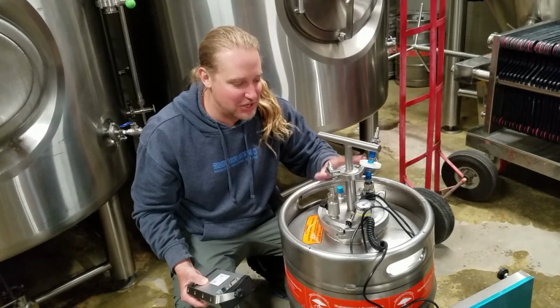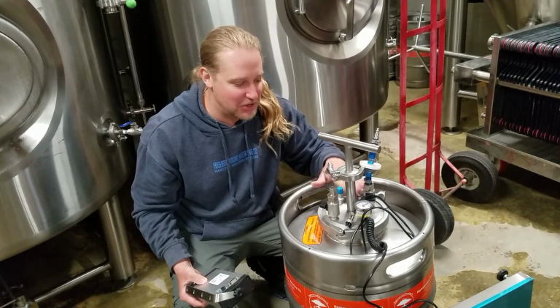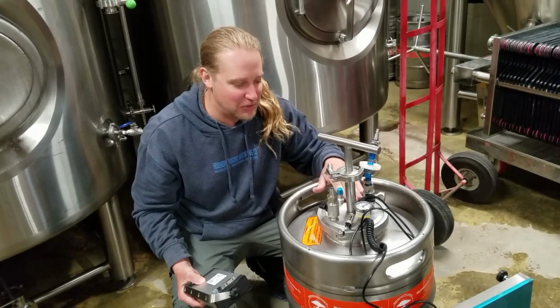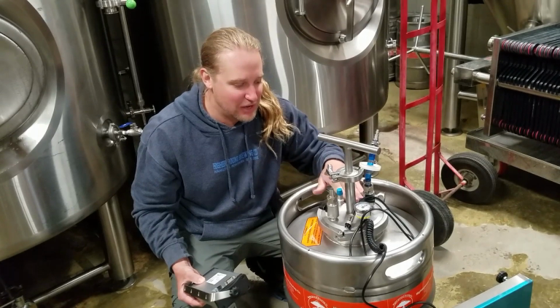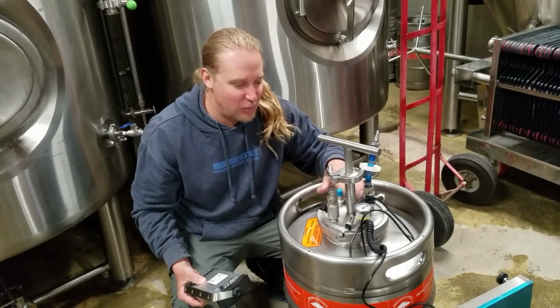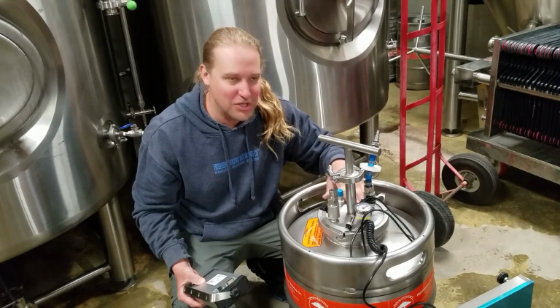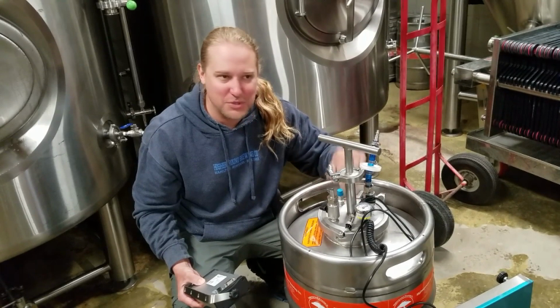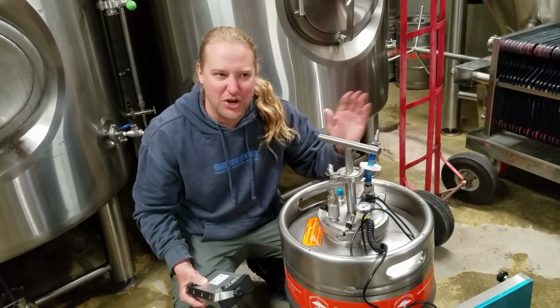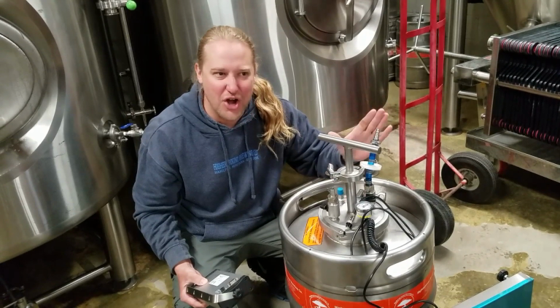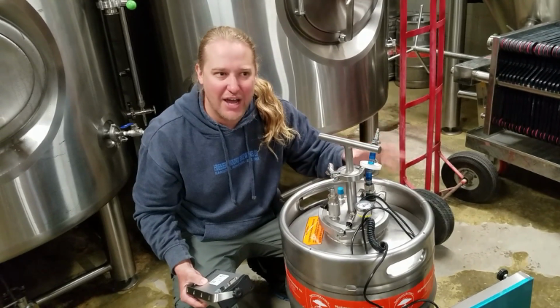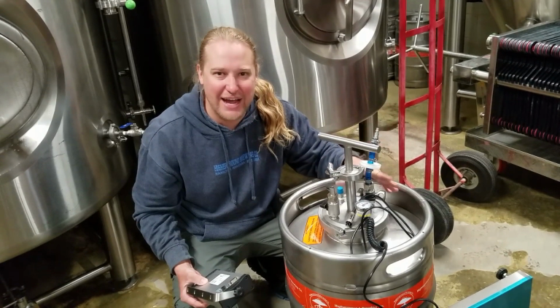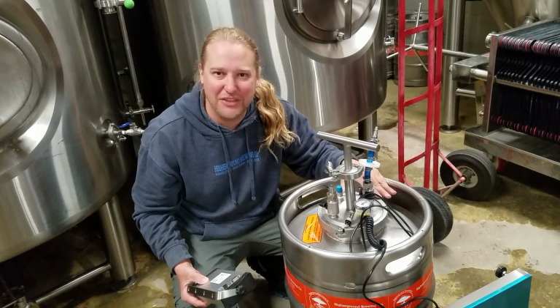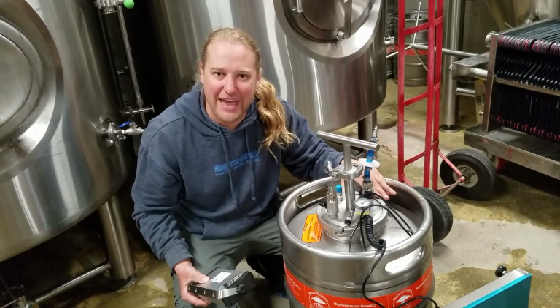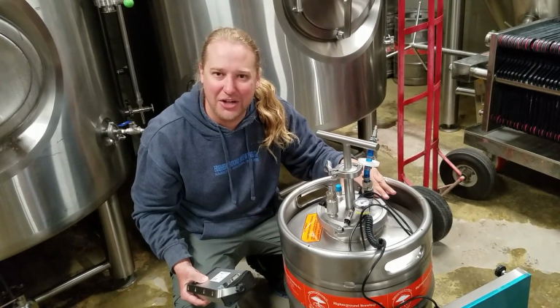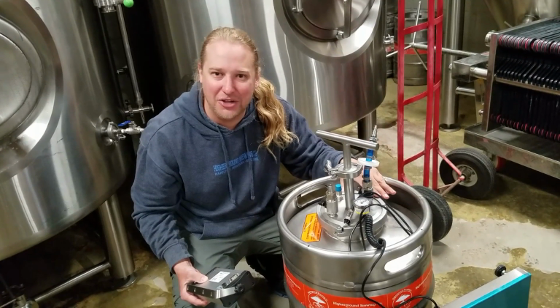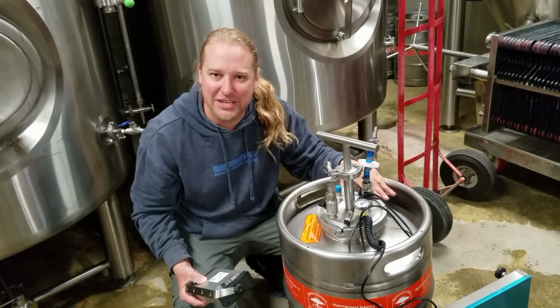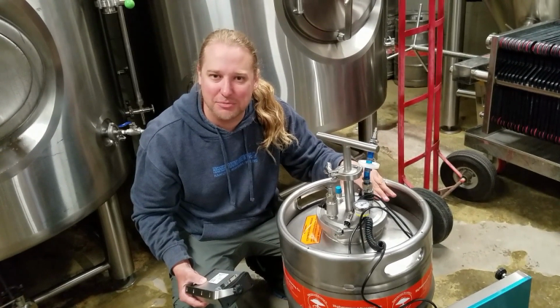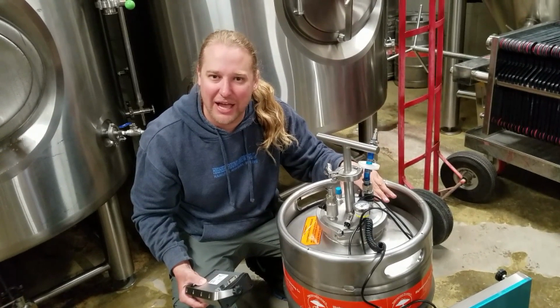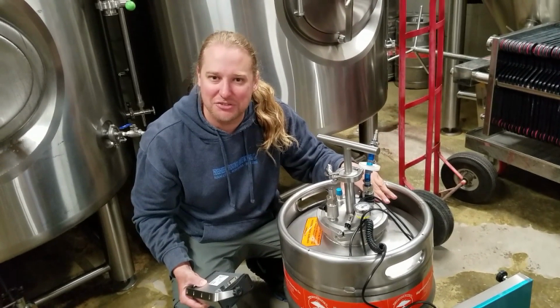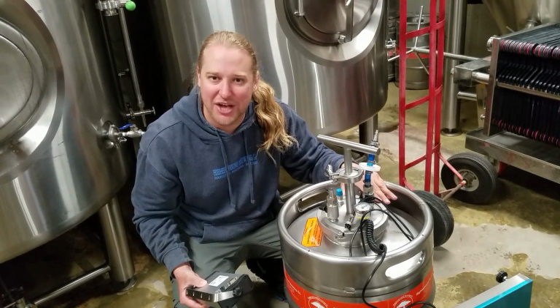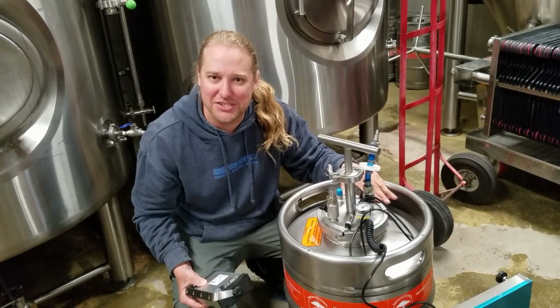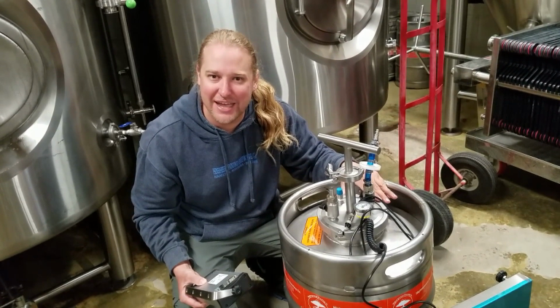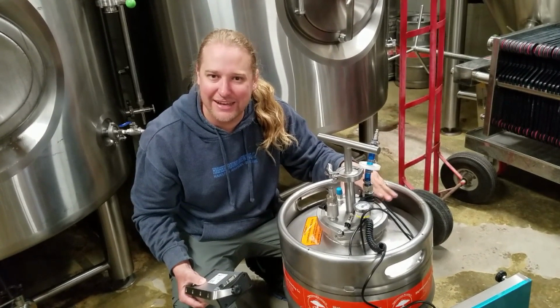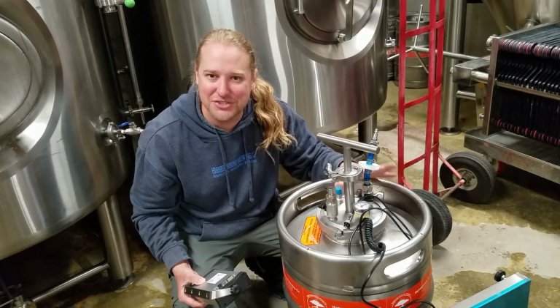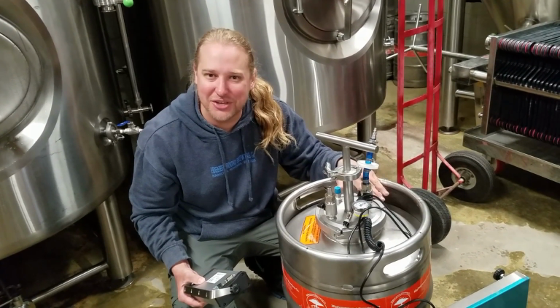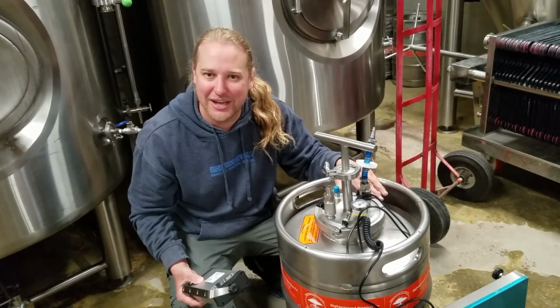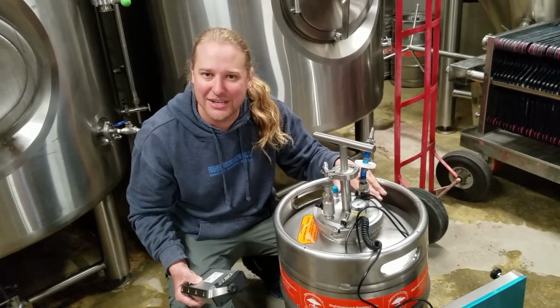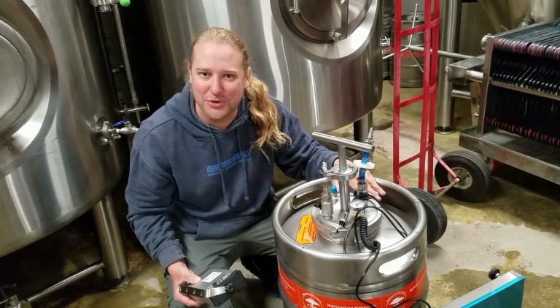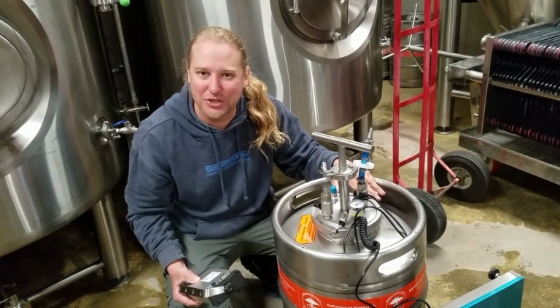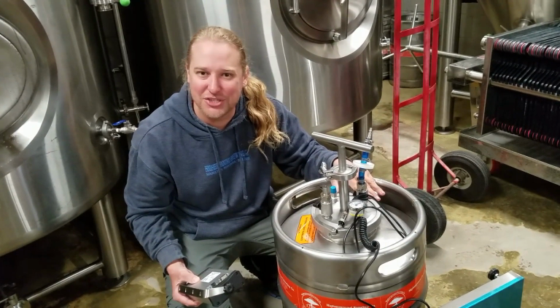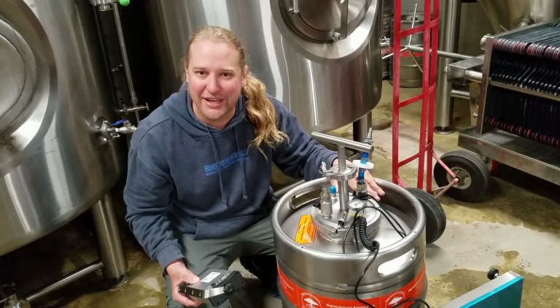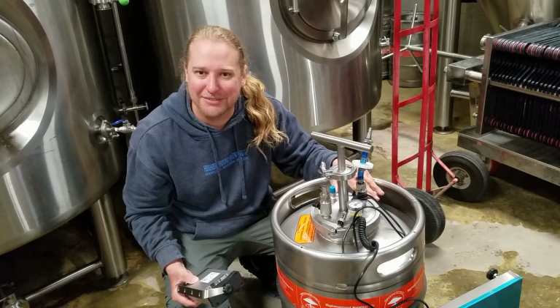So once we start knocking out the kettle, I'll take some live shots of that and show you guys what it looks like.